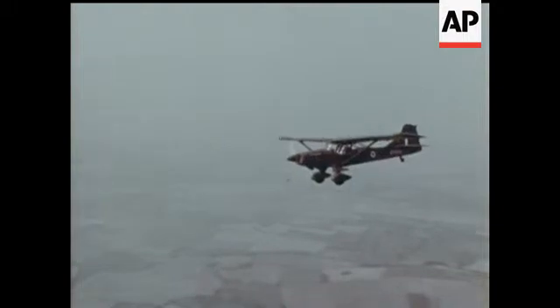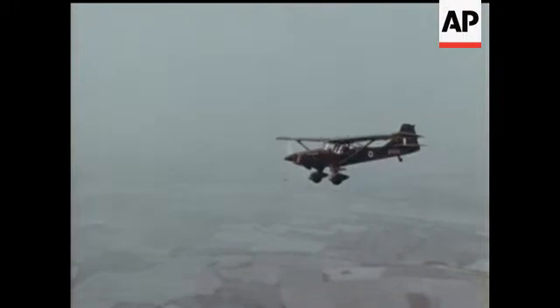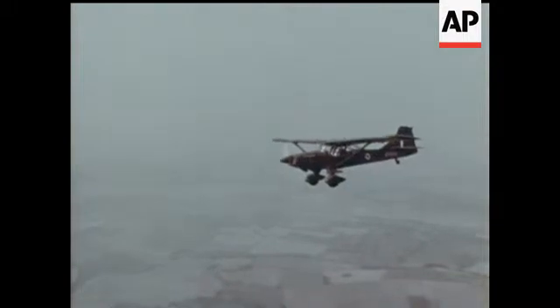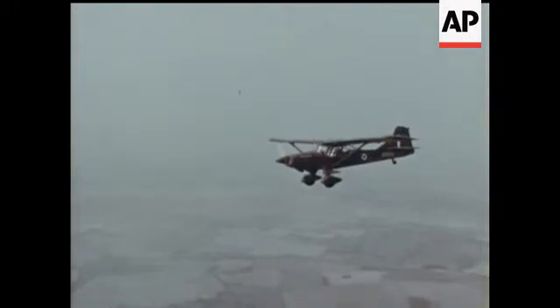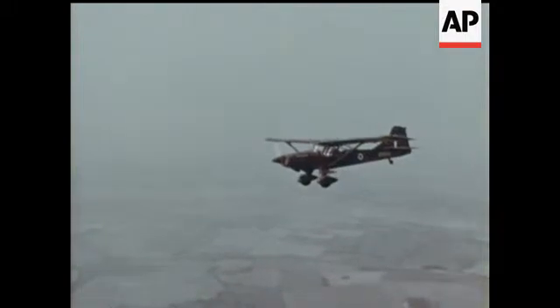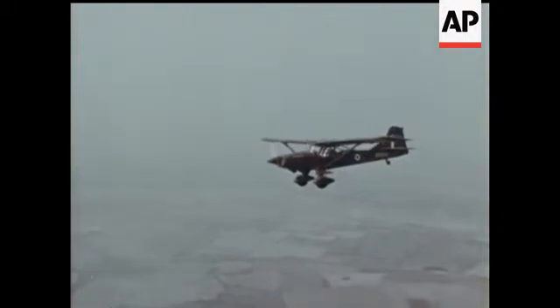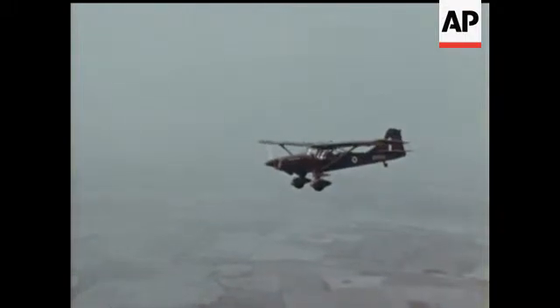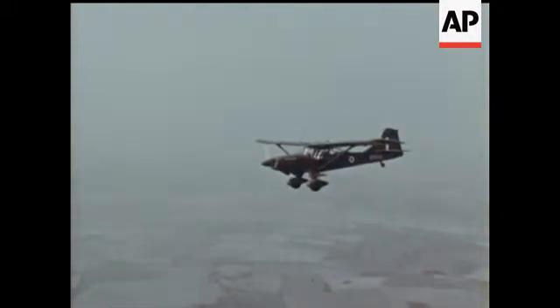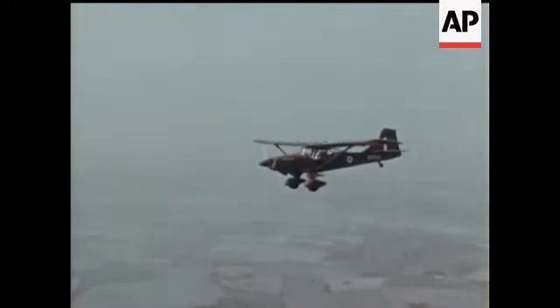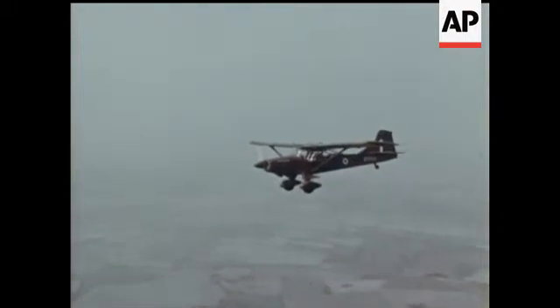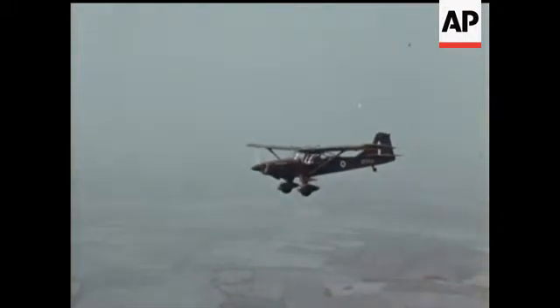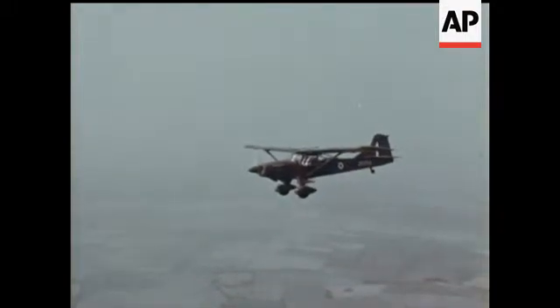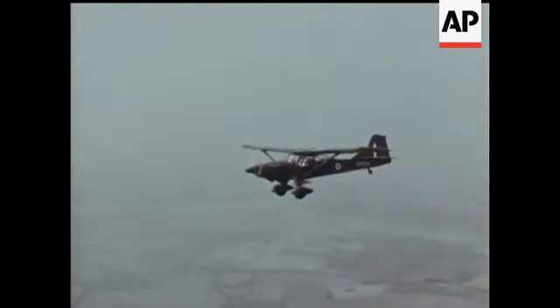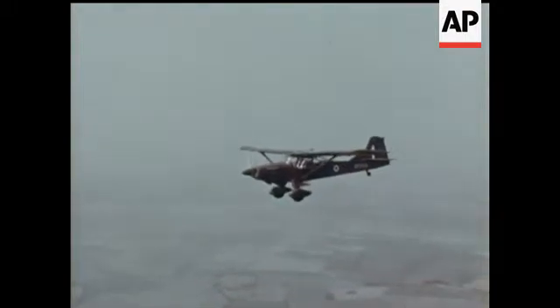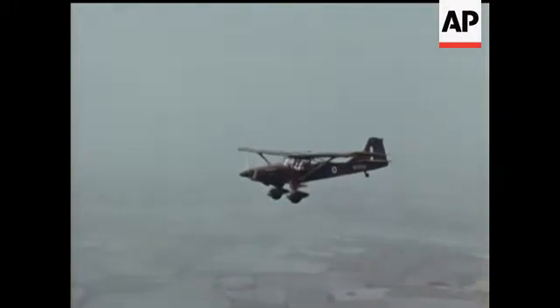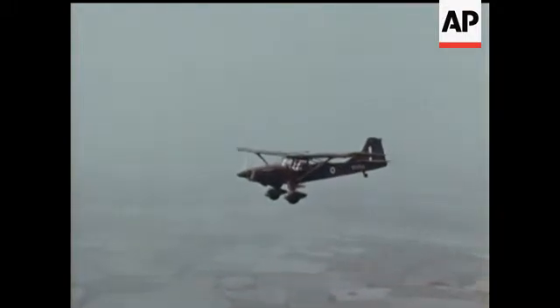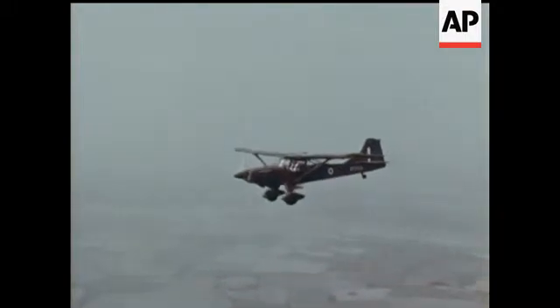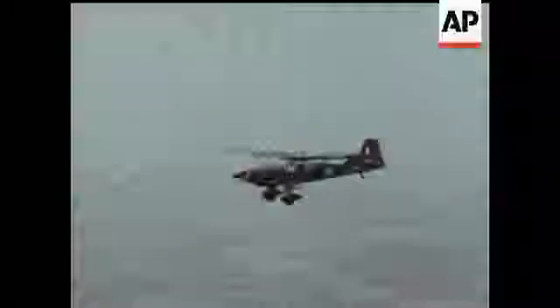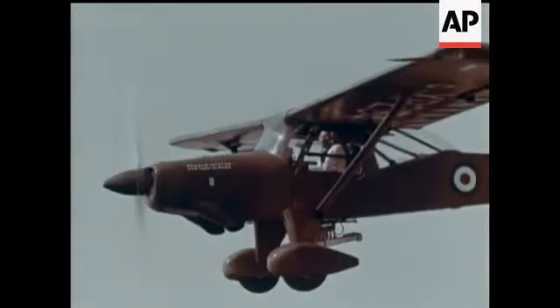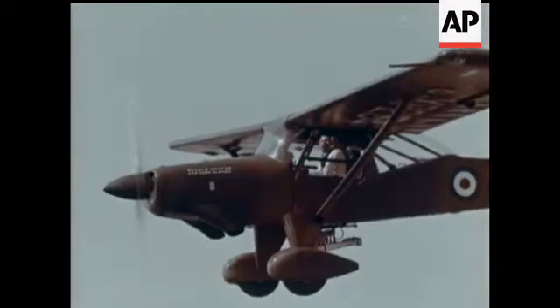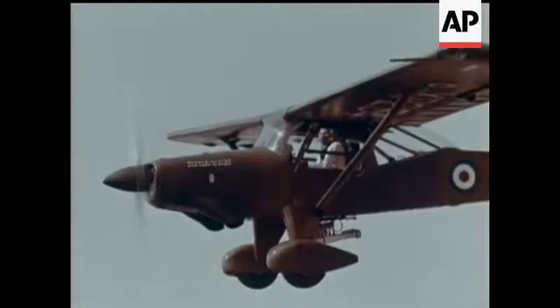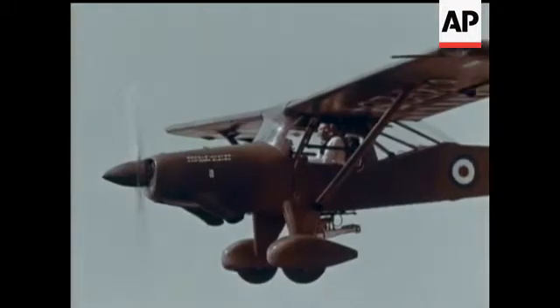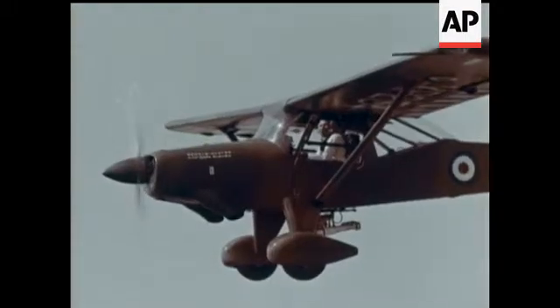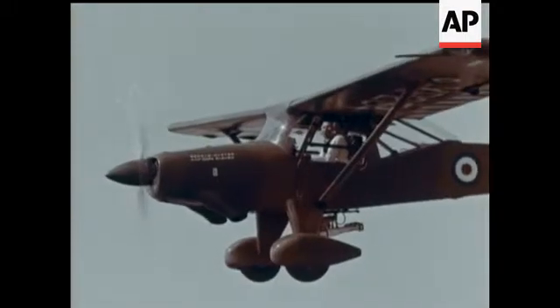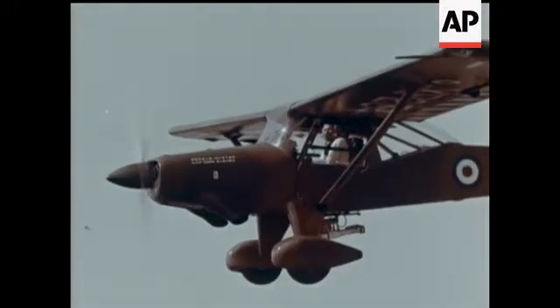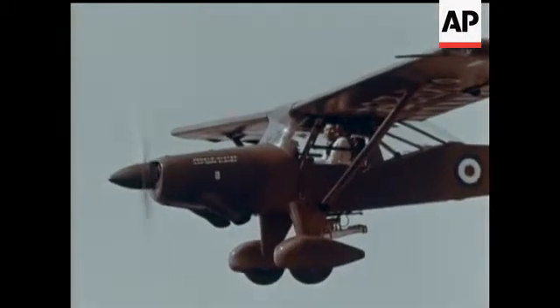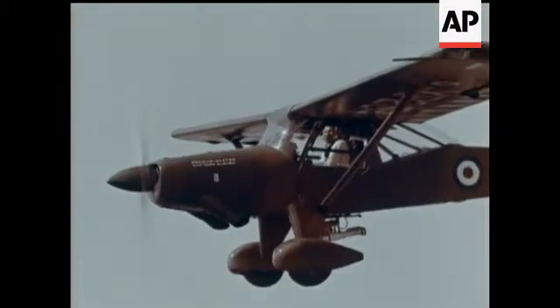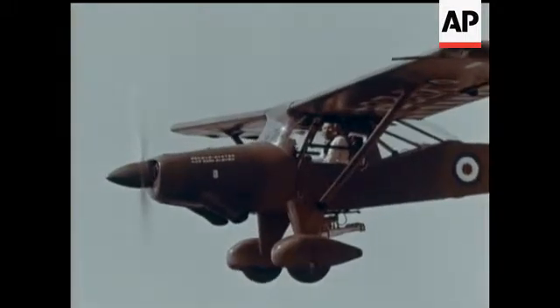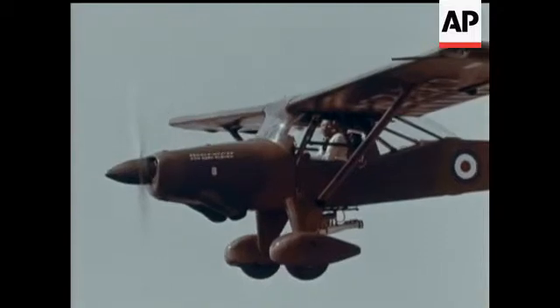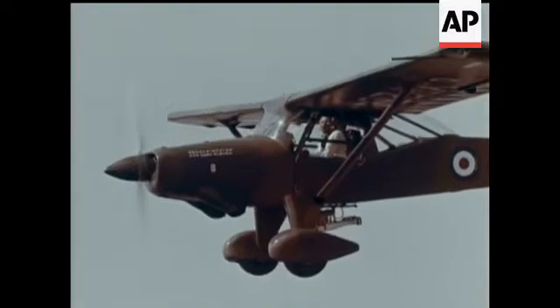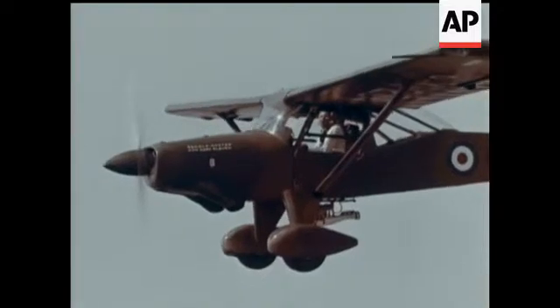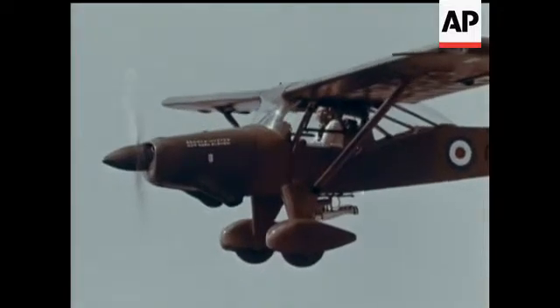Another type in the Beagle pack is the Beagle Auster 11, designed as a flying observation post for the Army.